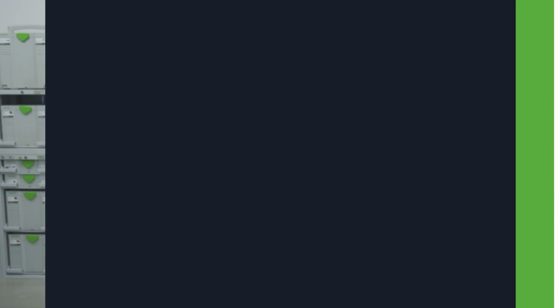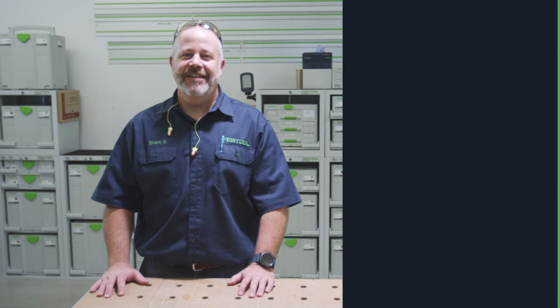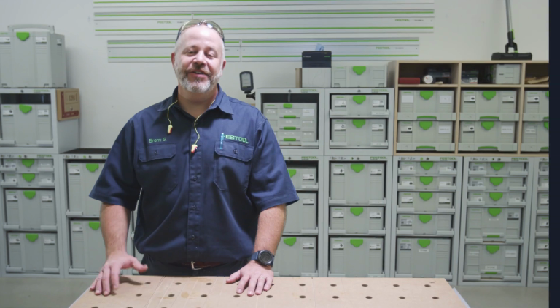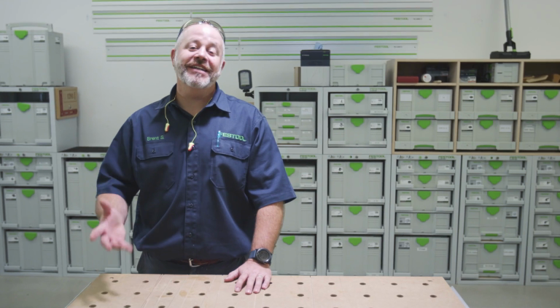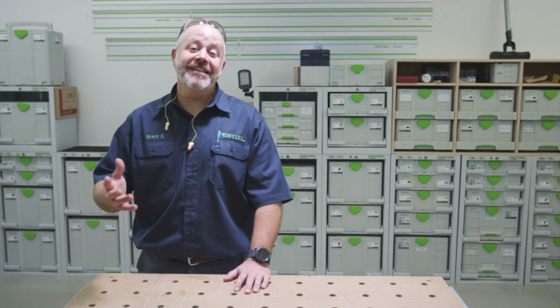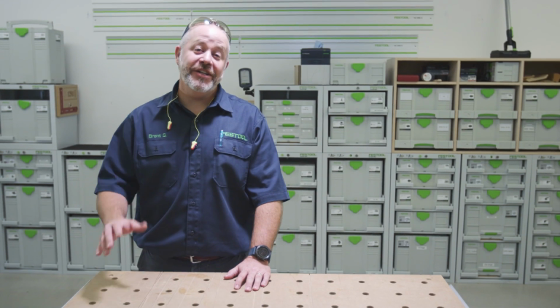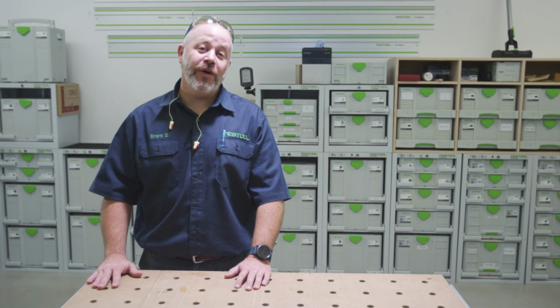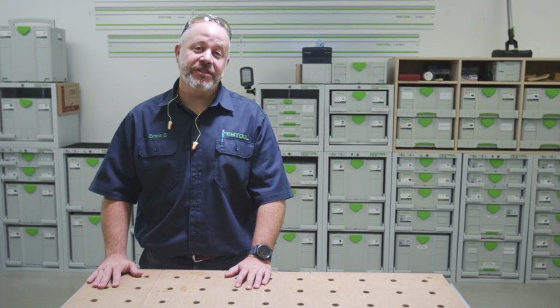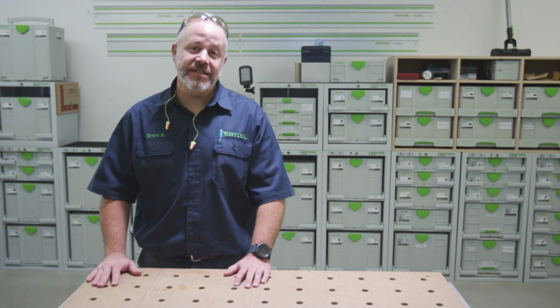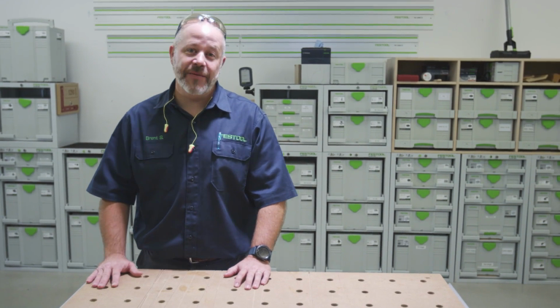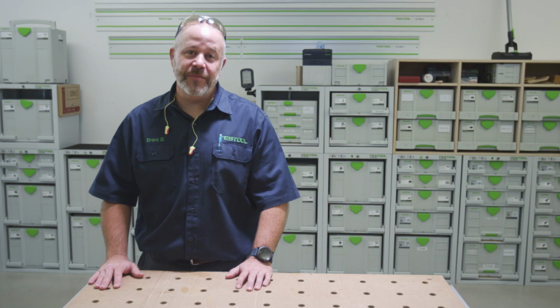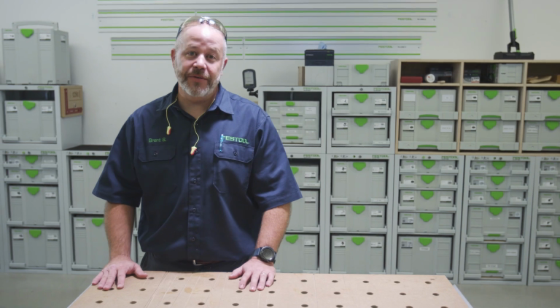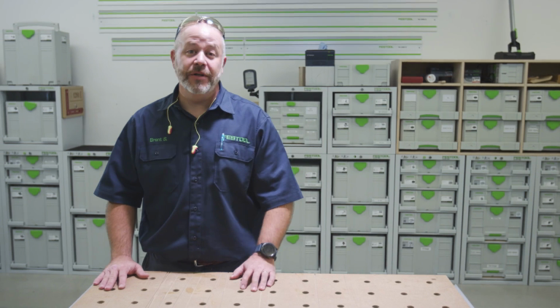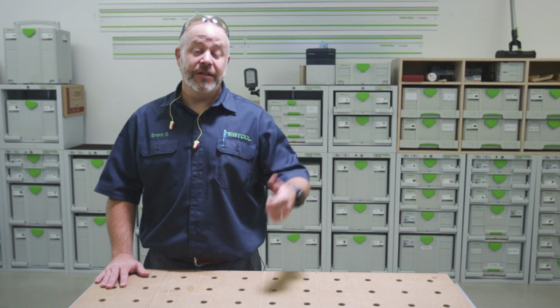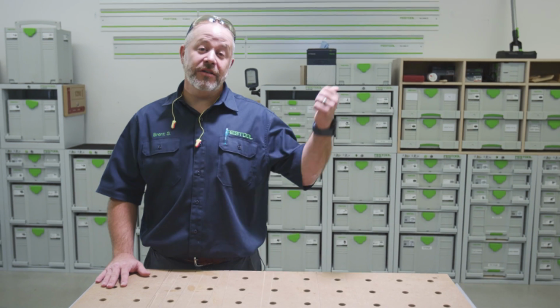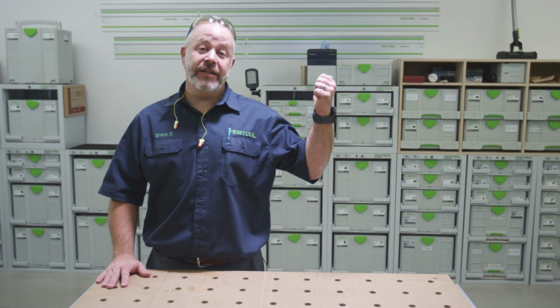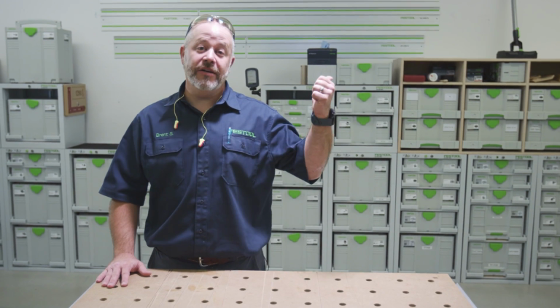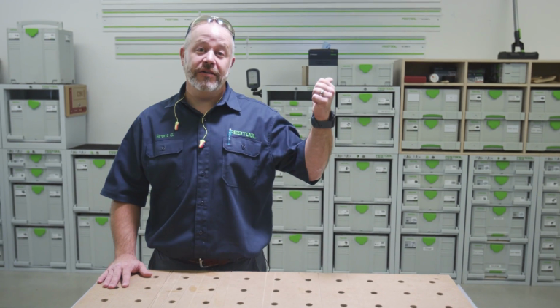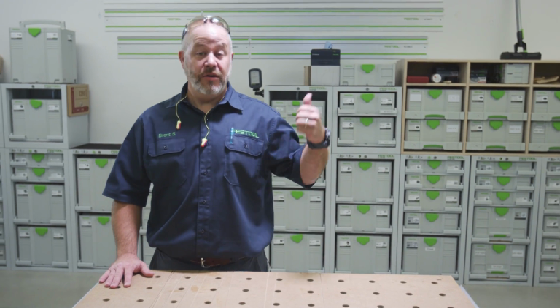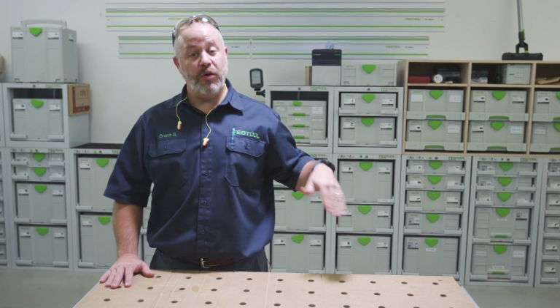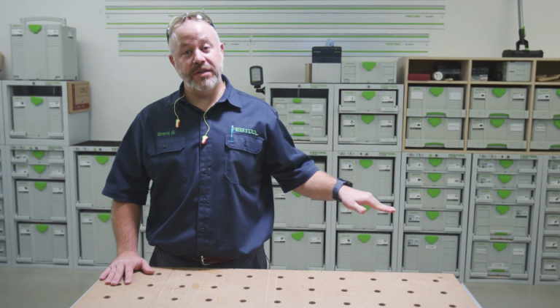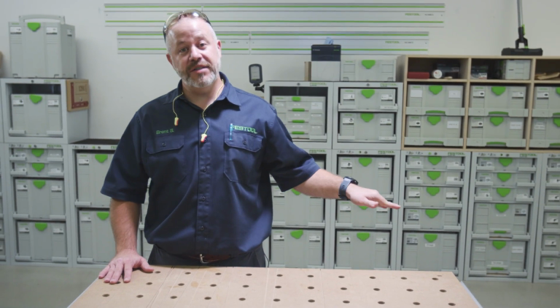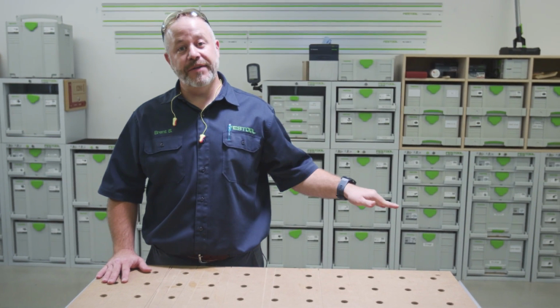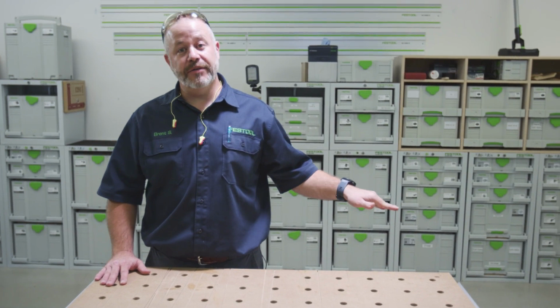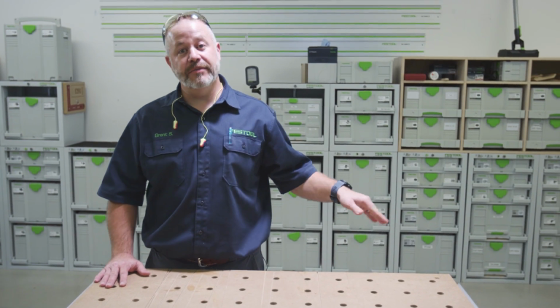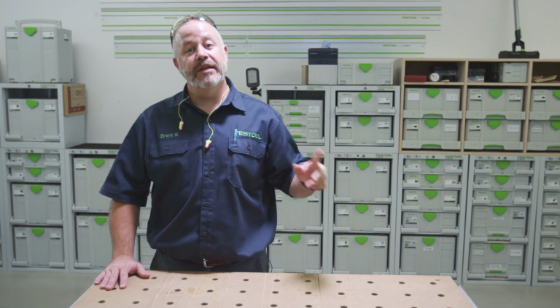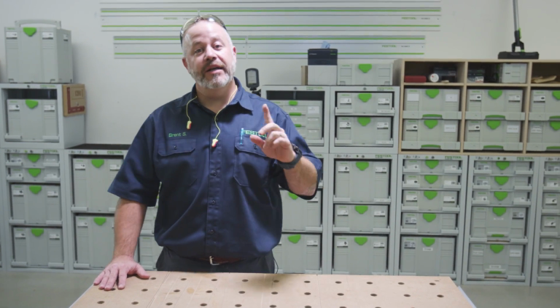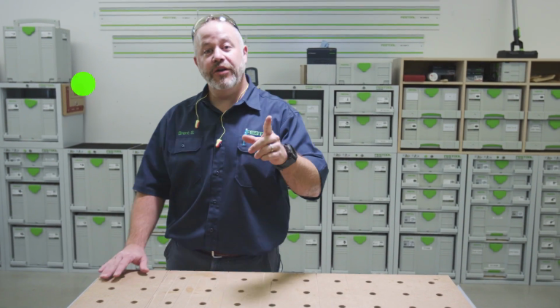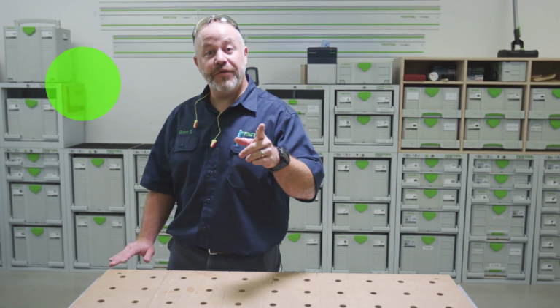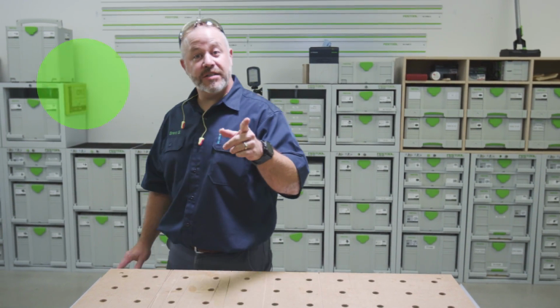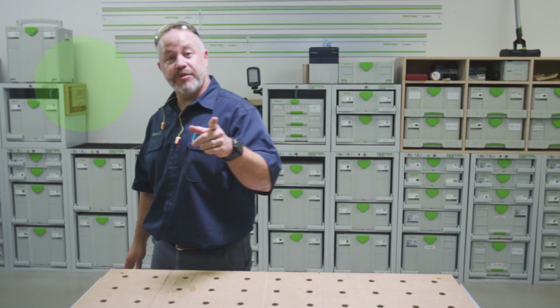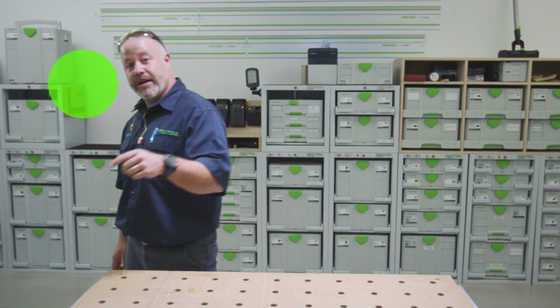If you'd like to continue watching this cabinet build, click here or watch this video, and don't forget to subscribe.